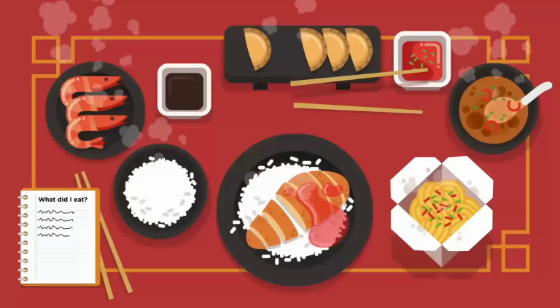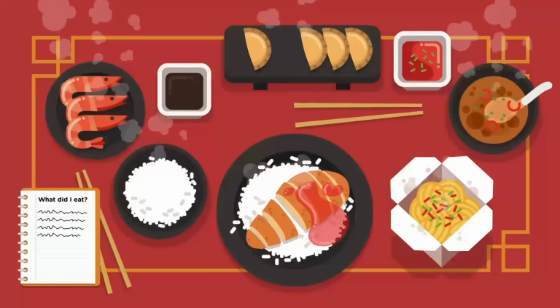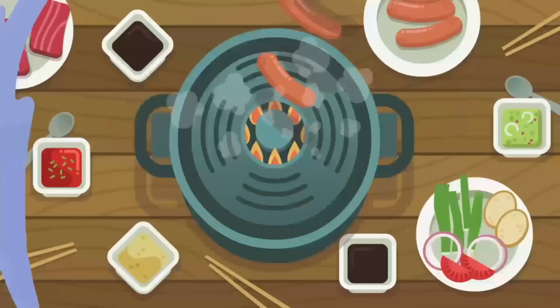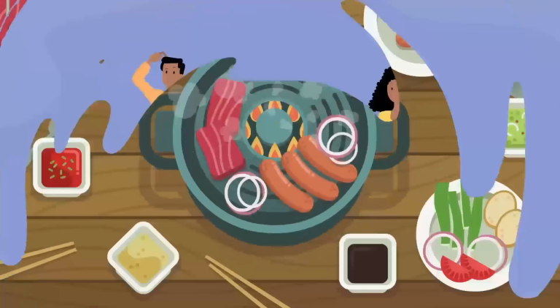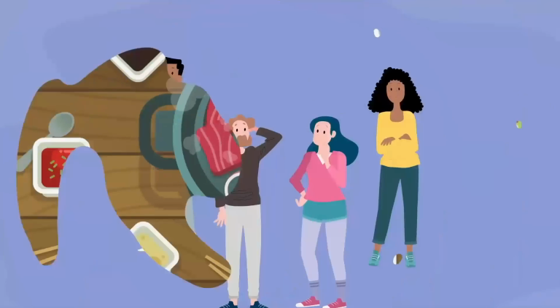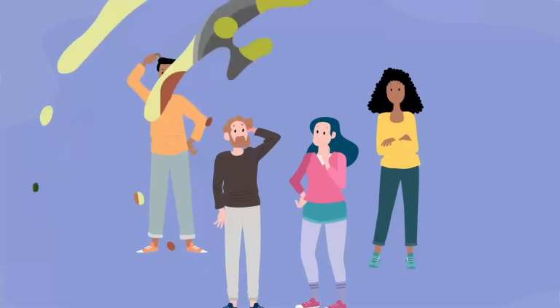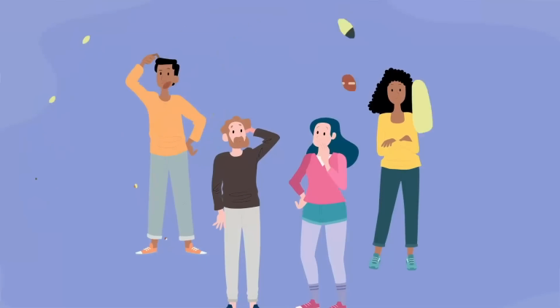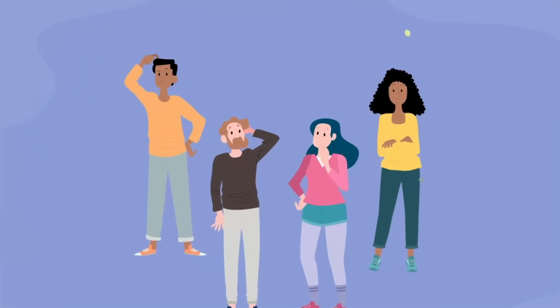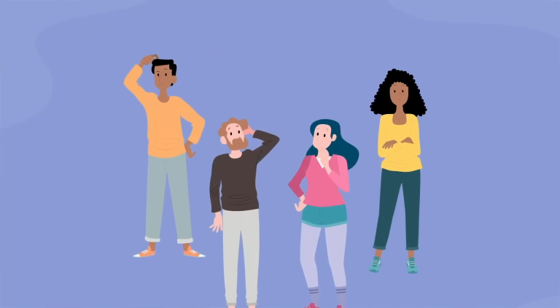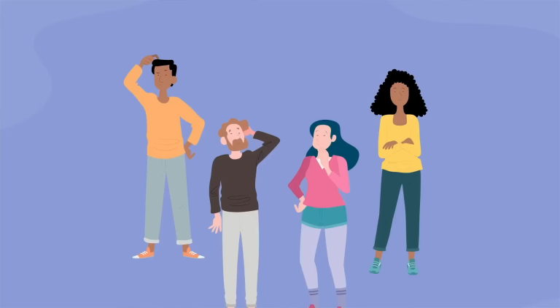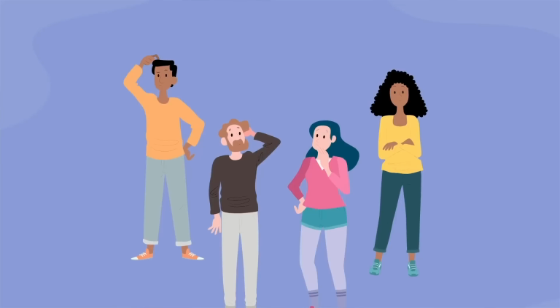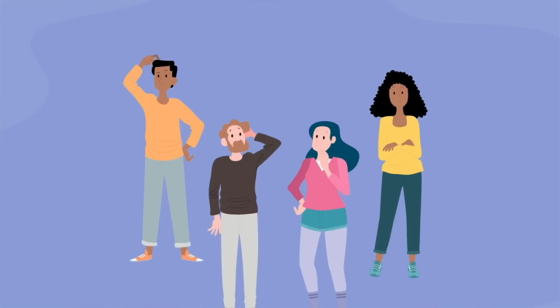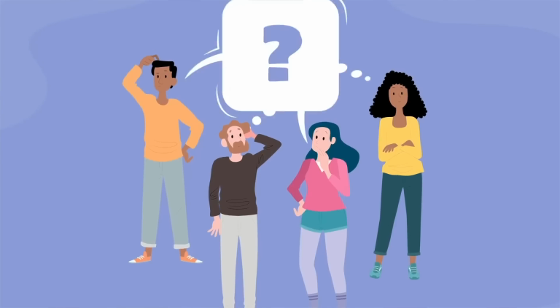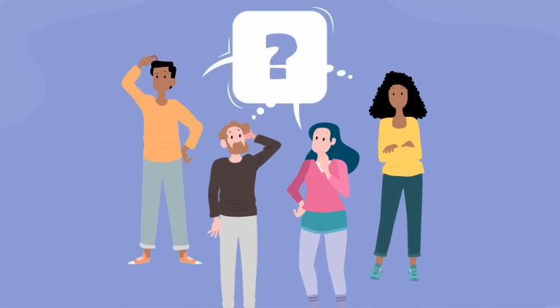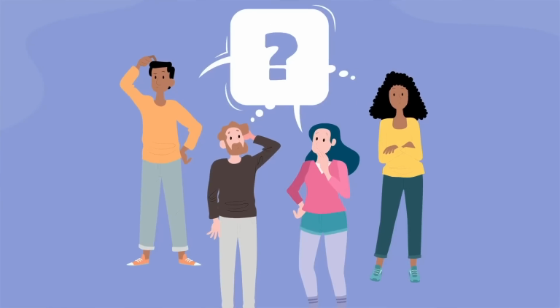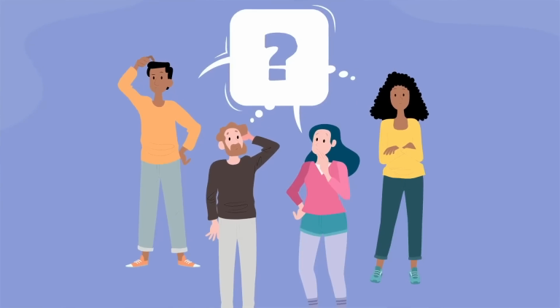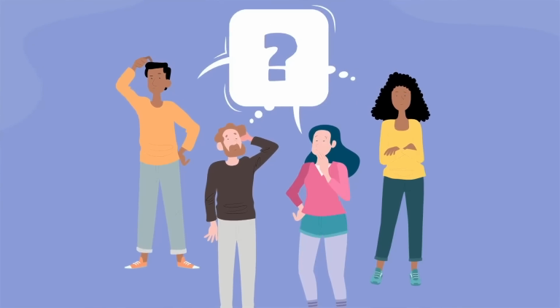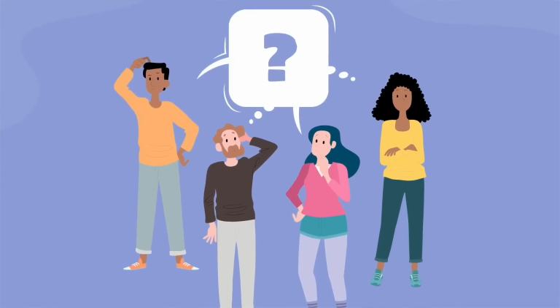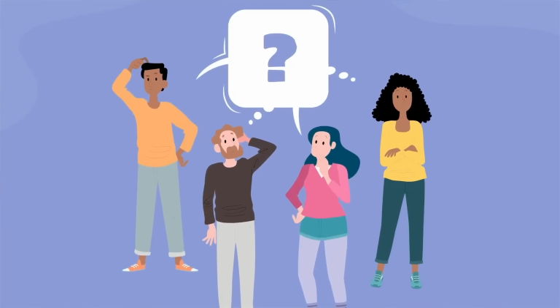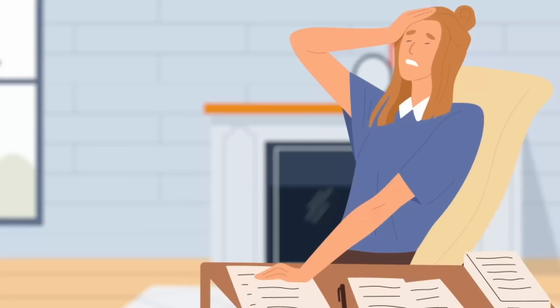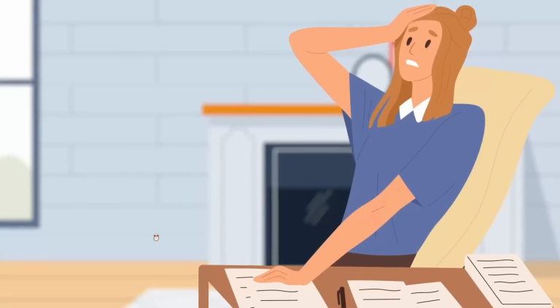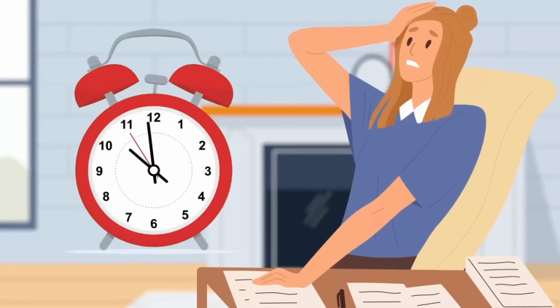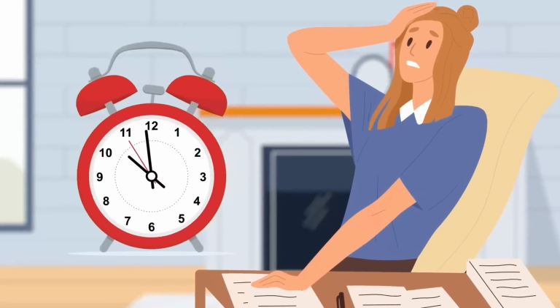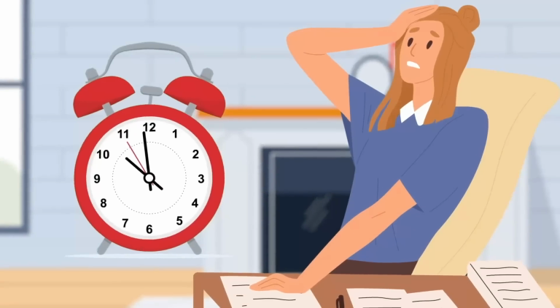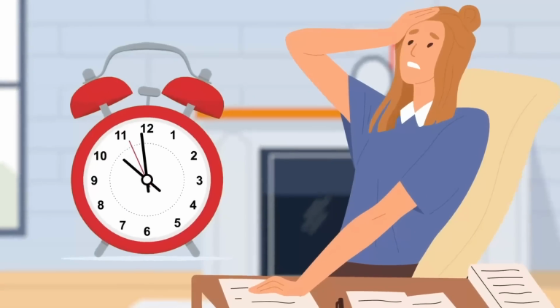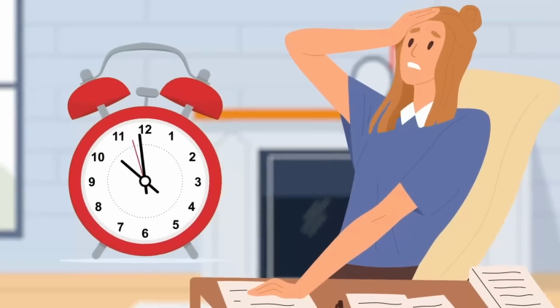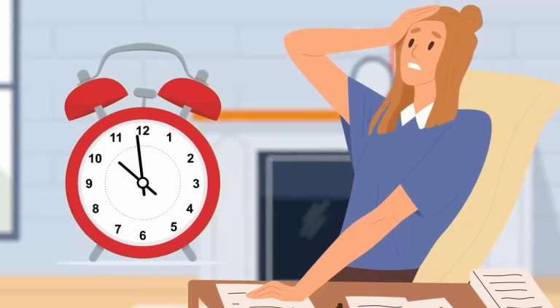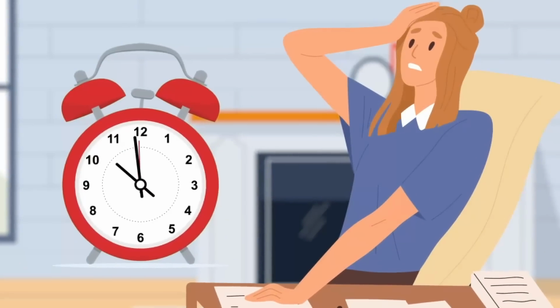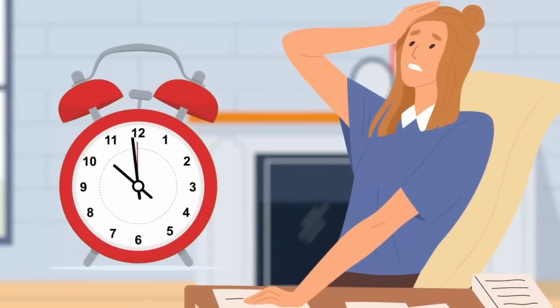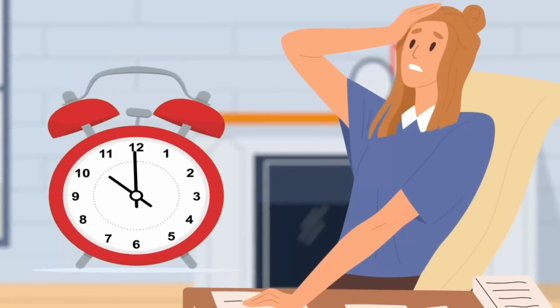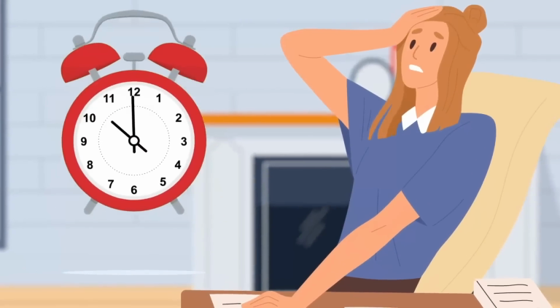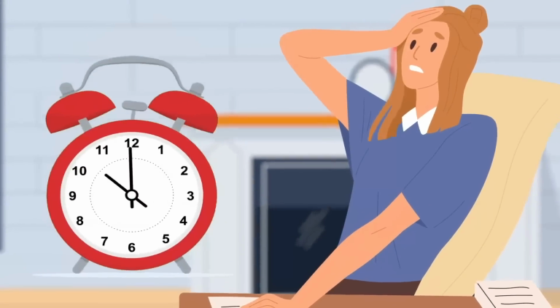However, people often forget exactly what and how much they ate and drank, and keeping detailed notes is time-consuming.